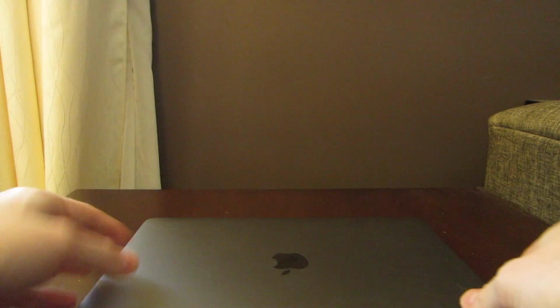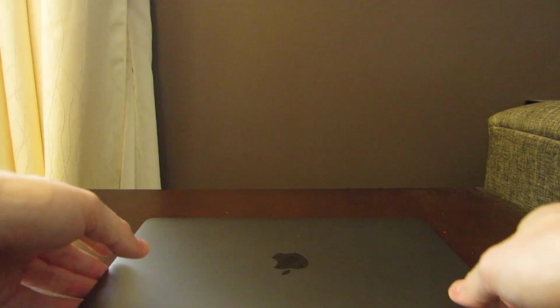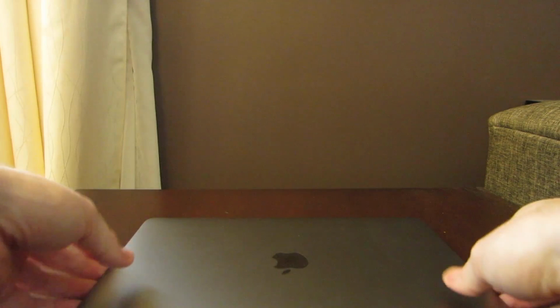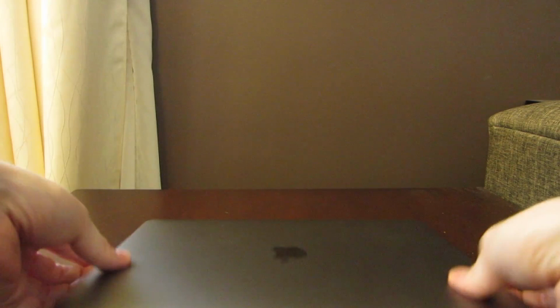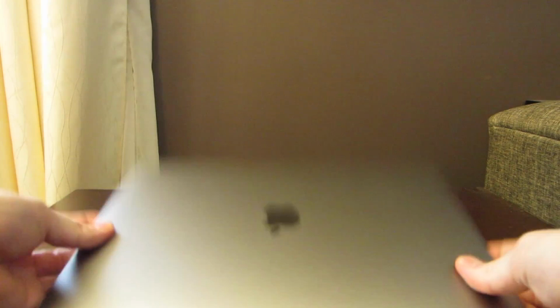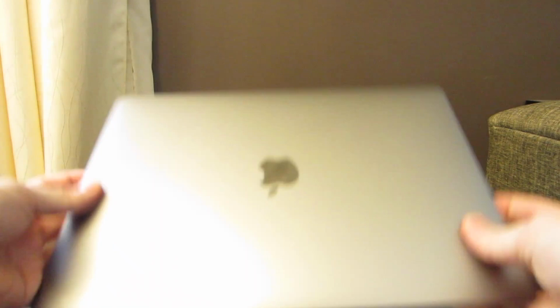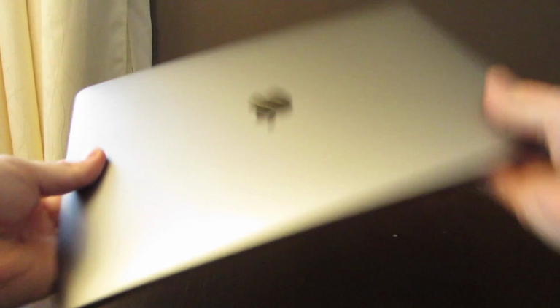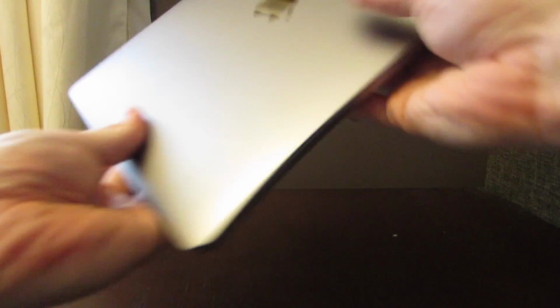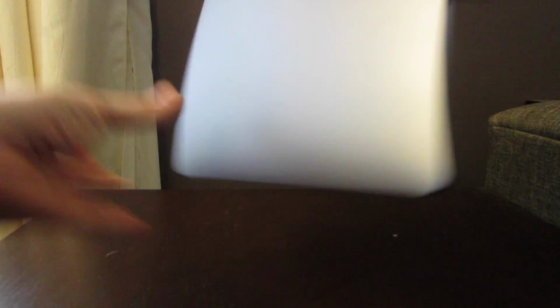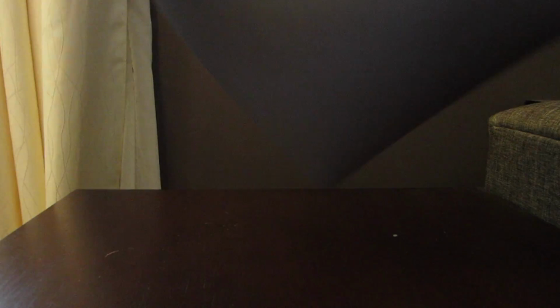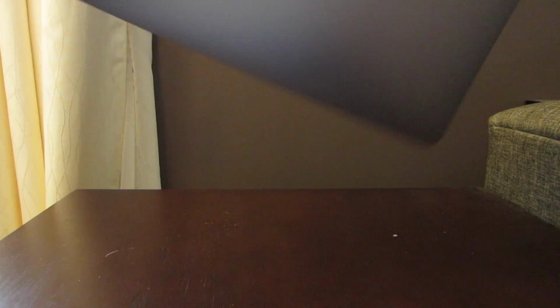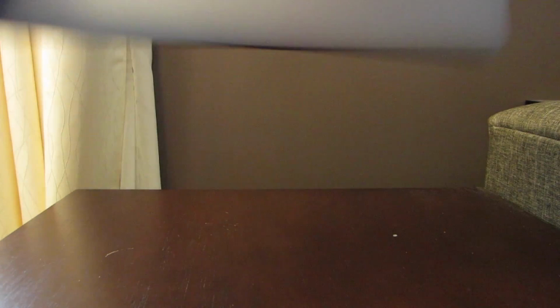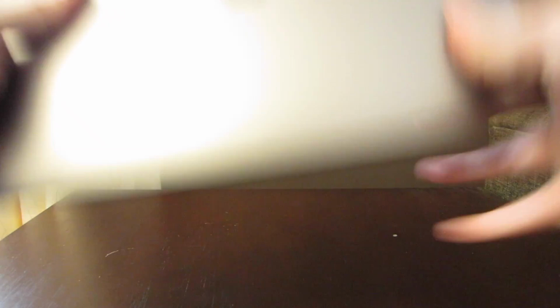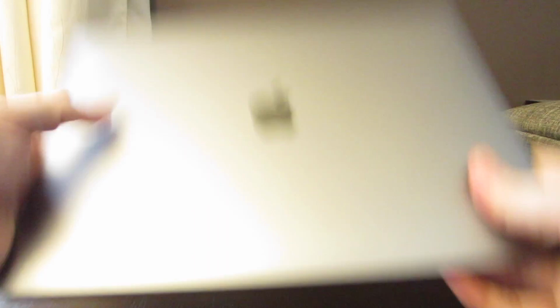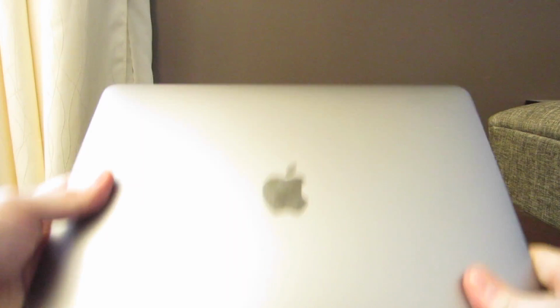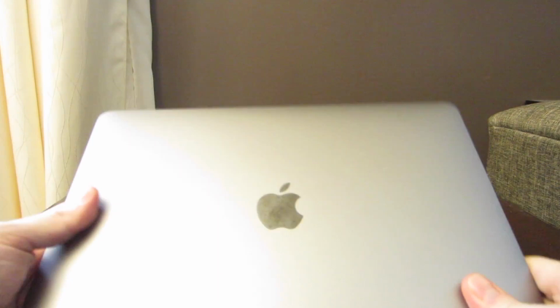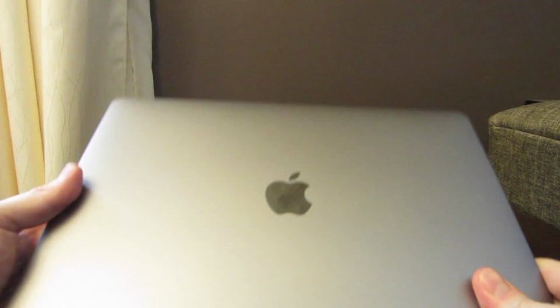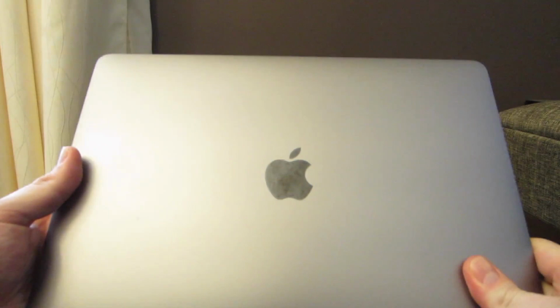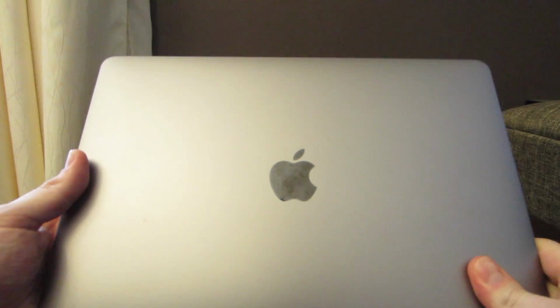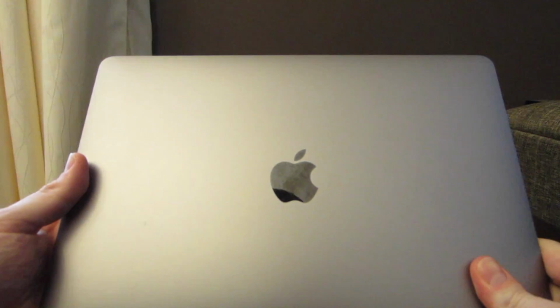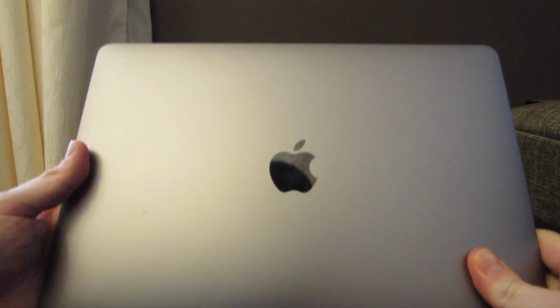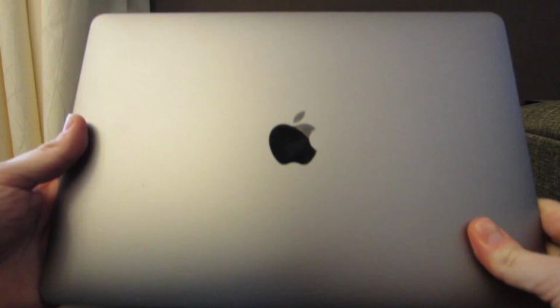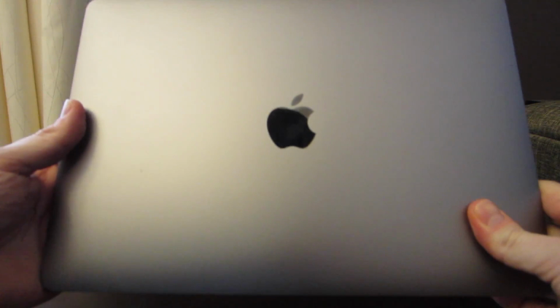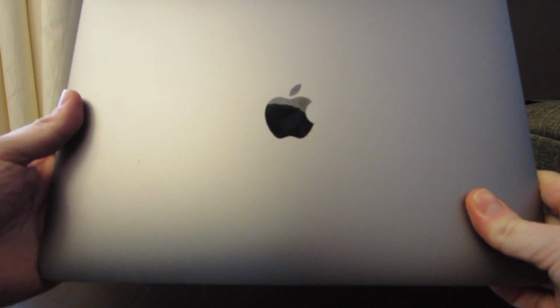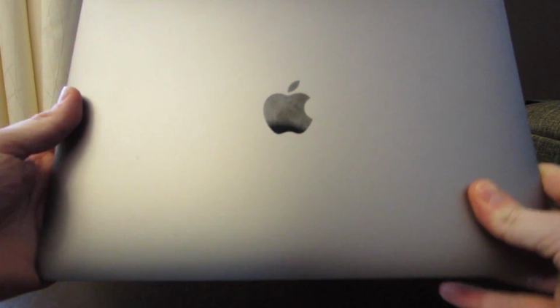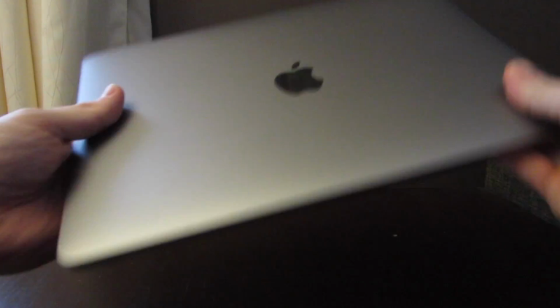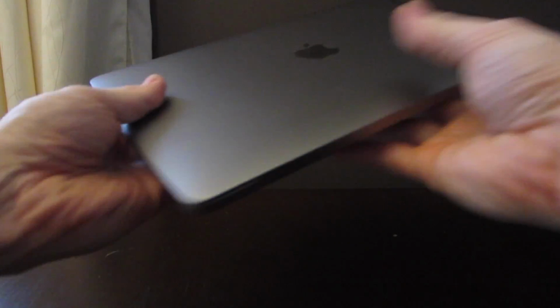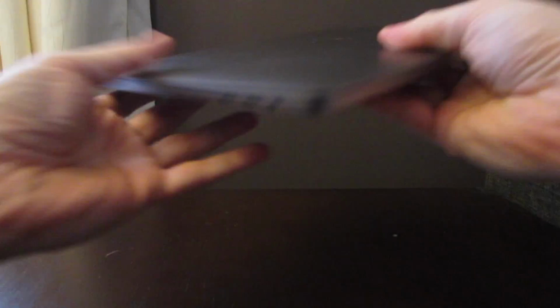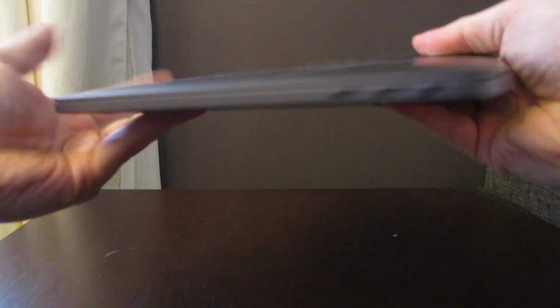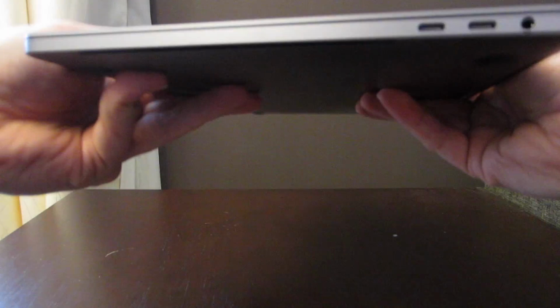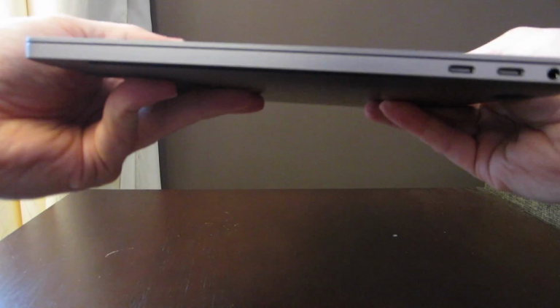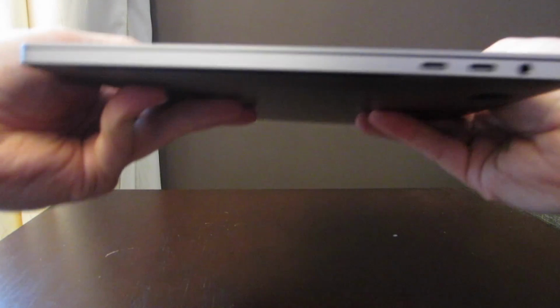Hey everyone! Just wanted to make a quick video to show how the new 13-inch MacBook Pro with Touch Bar handles gaming.